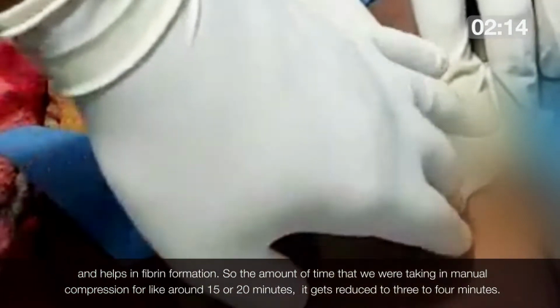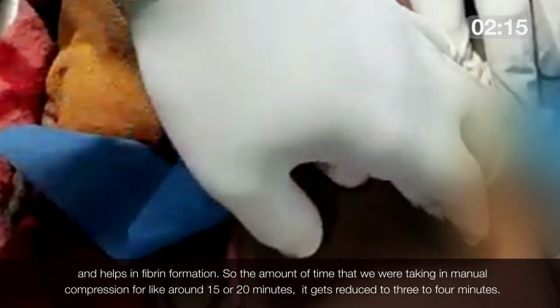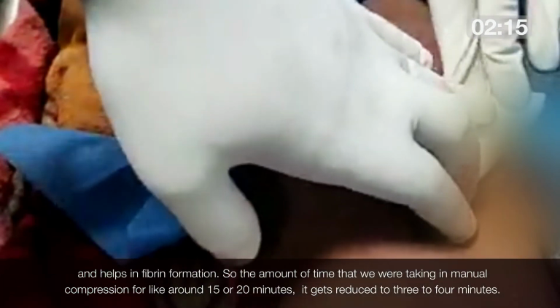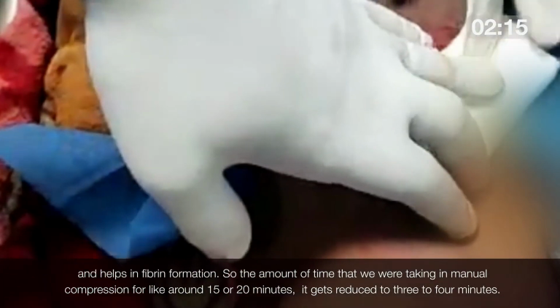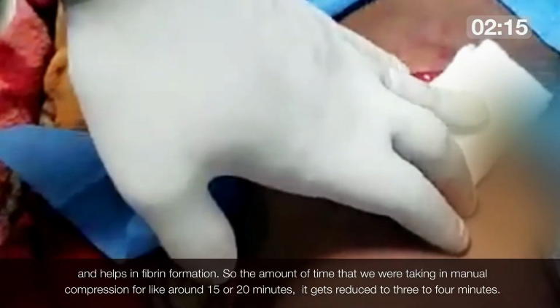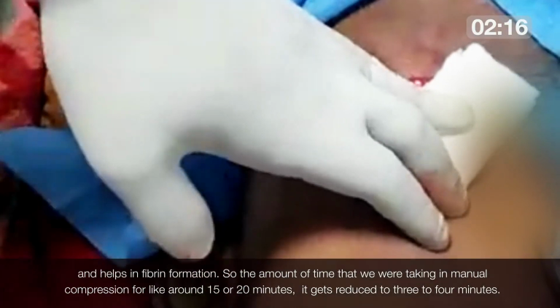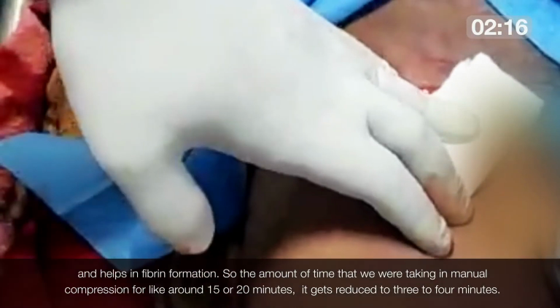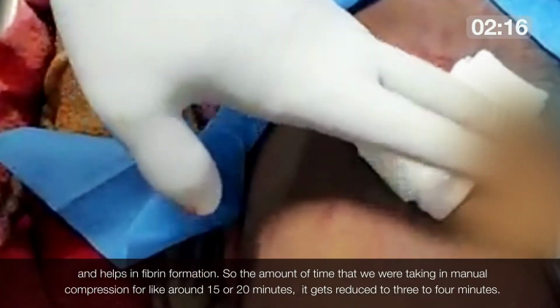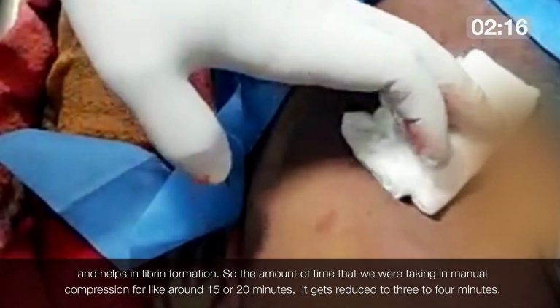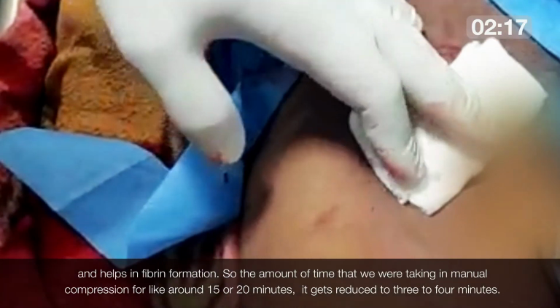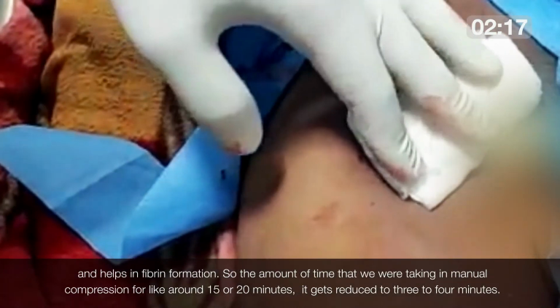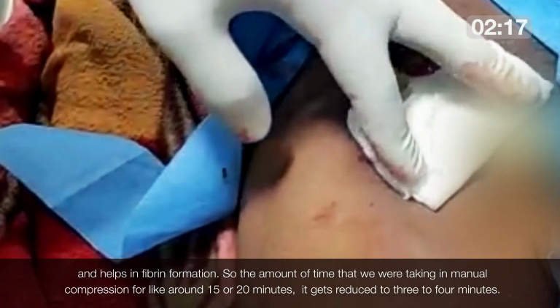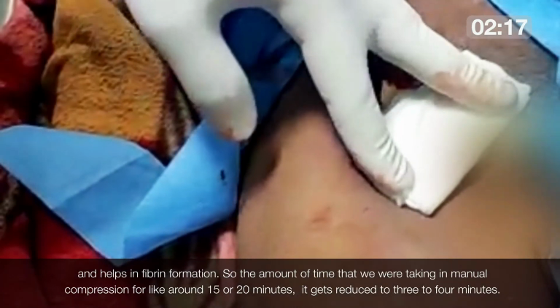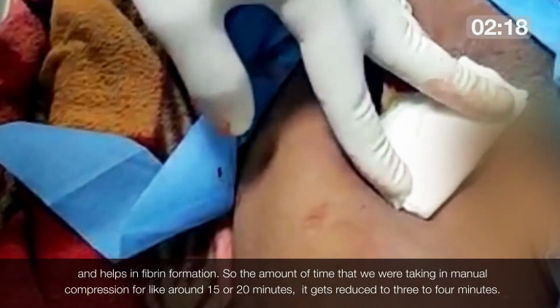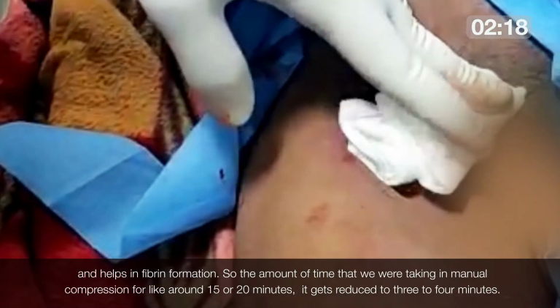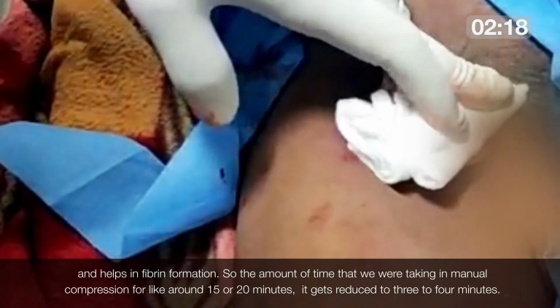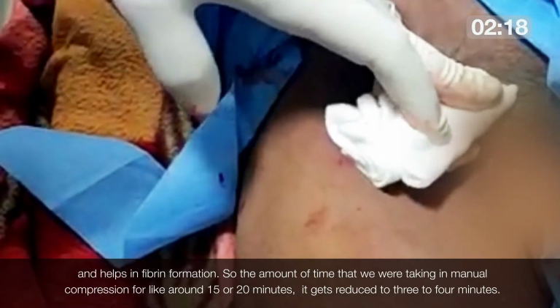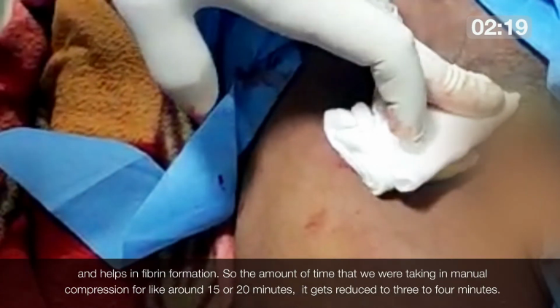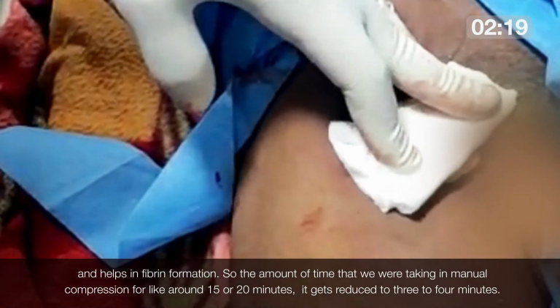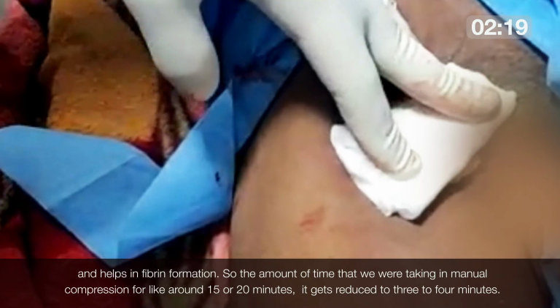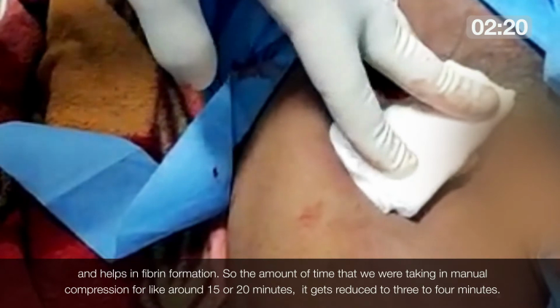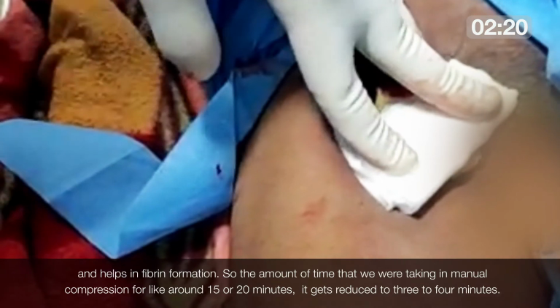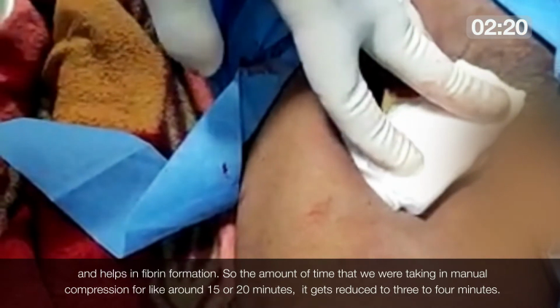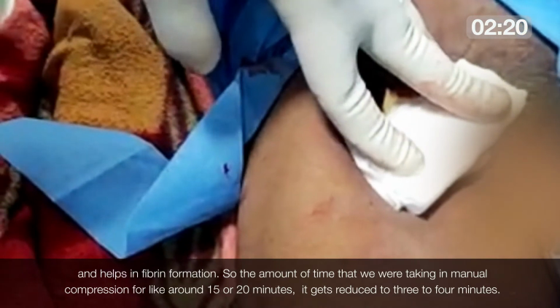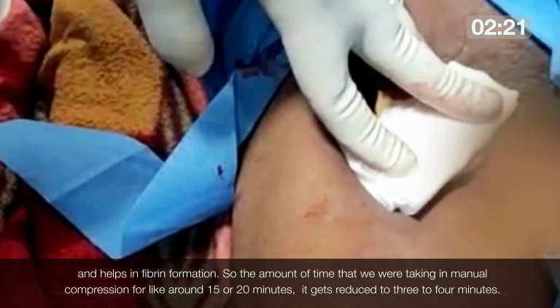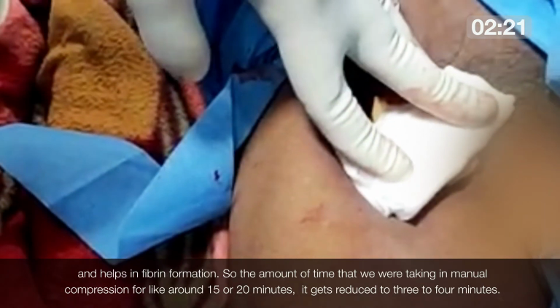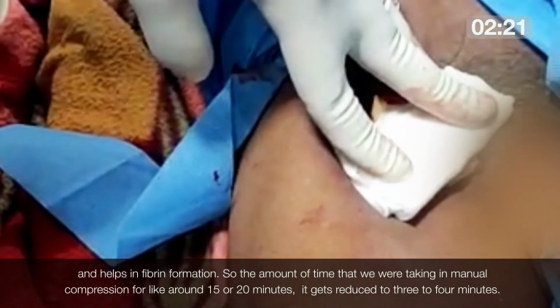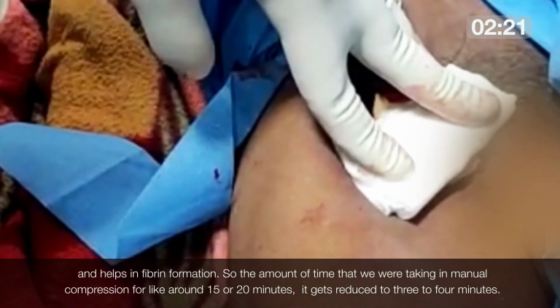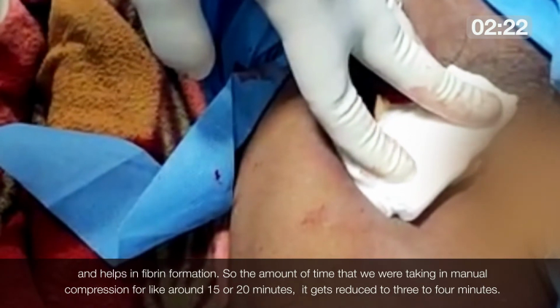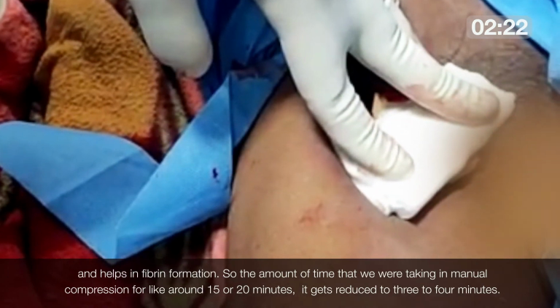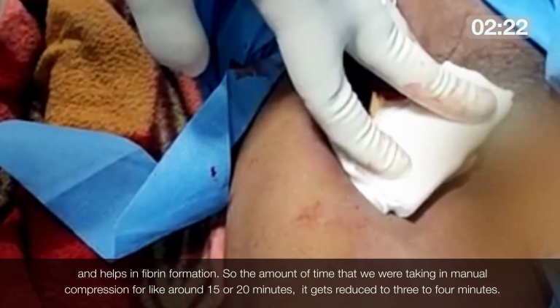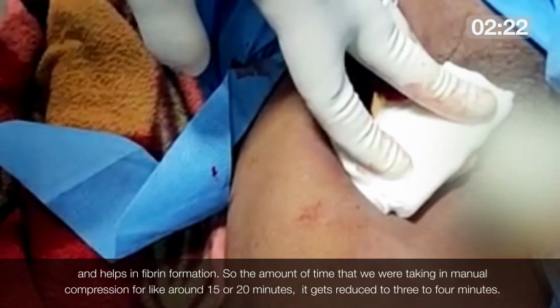The amount of time we were taking for manual compression — around 15 to 20 minutes — gets reduced to just 3 to 4 minutes.